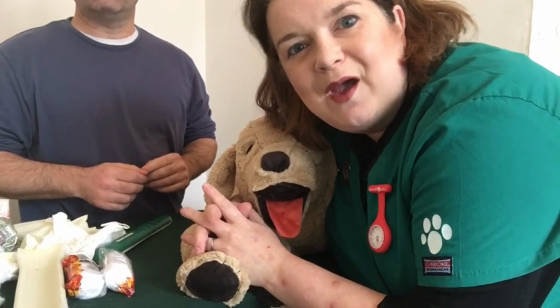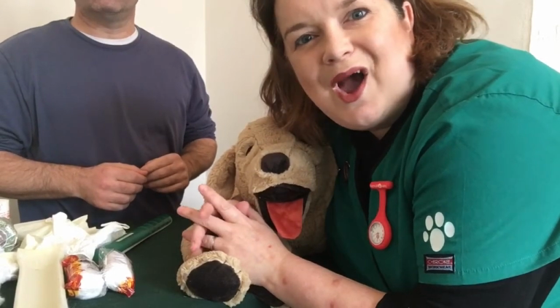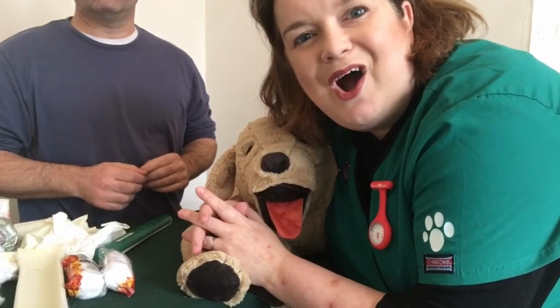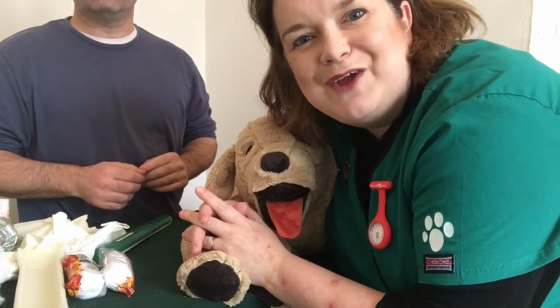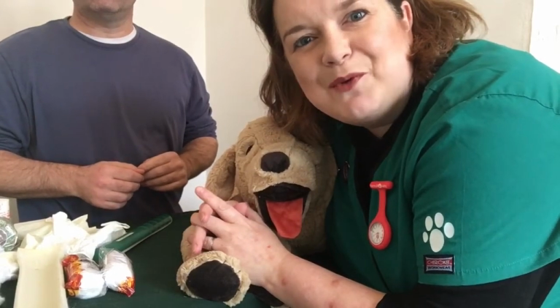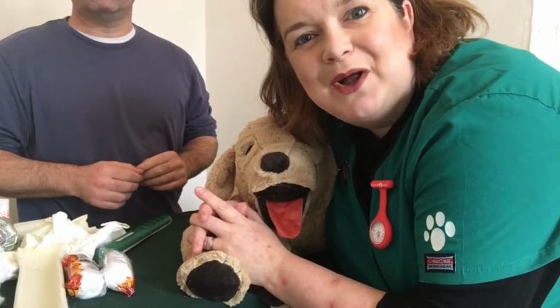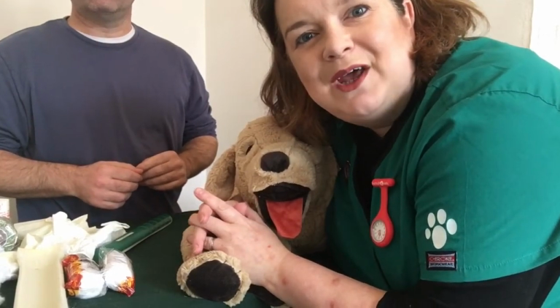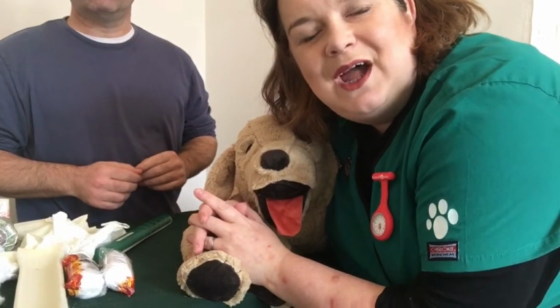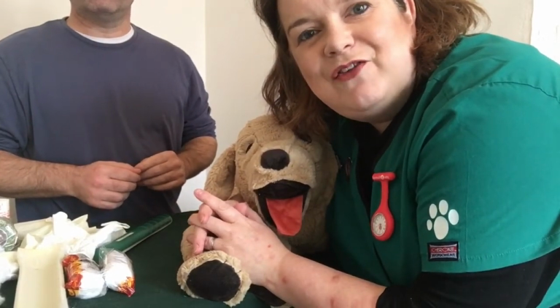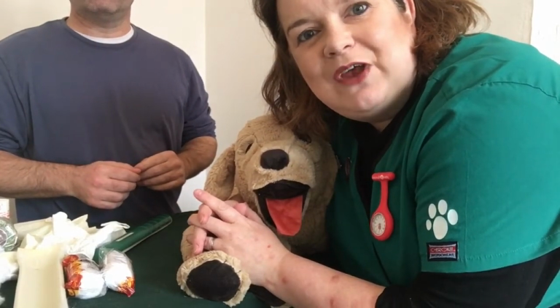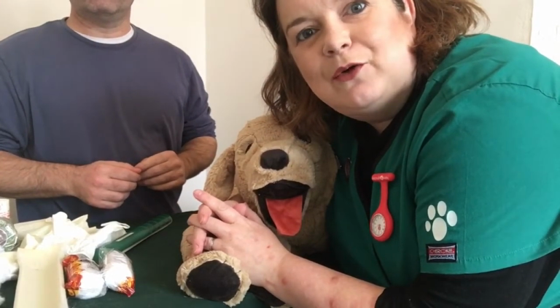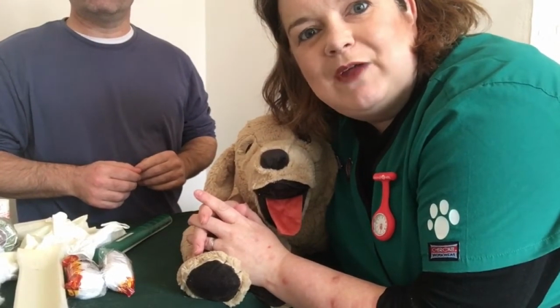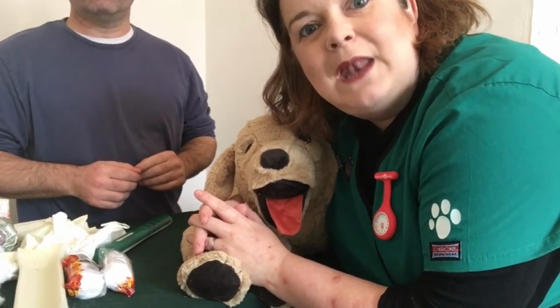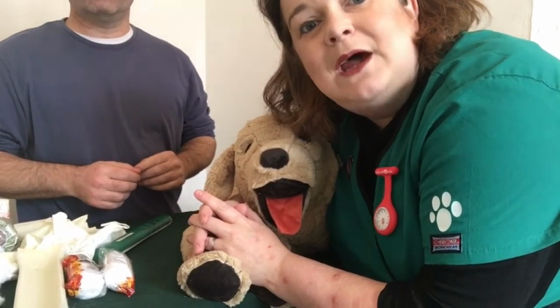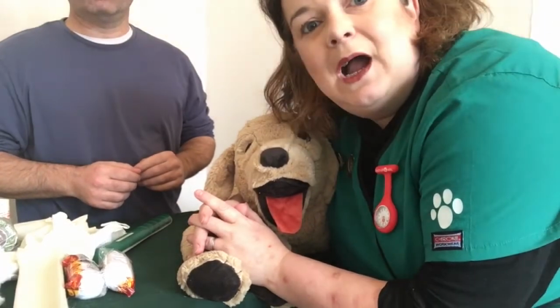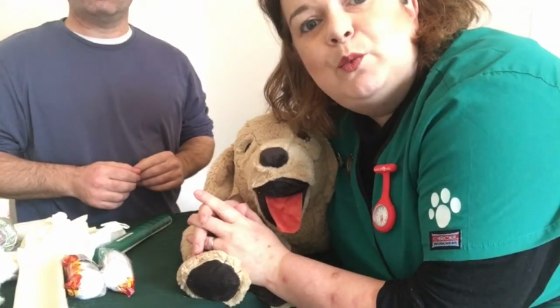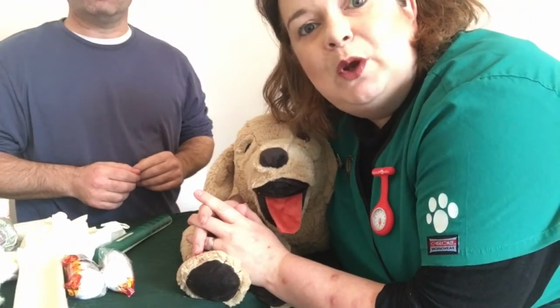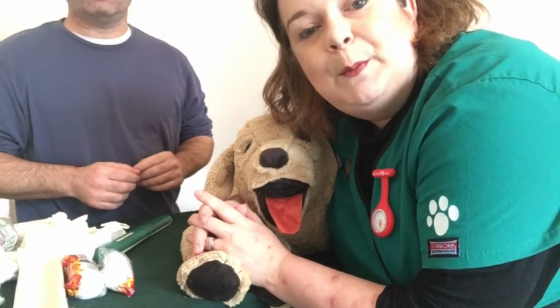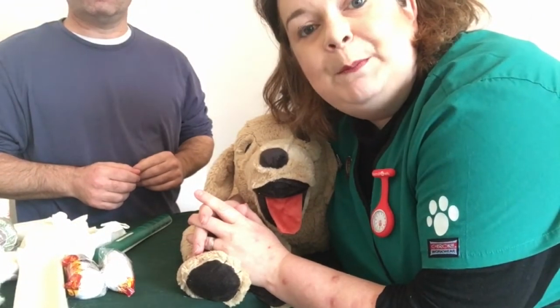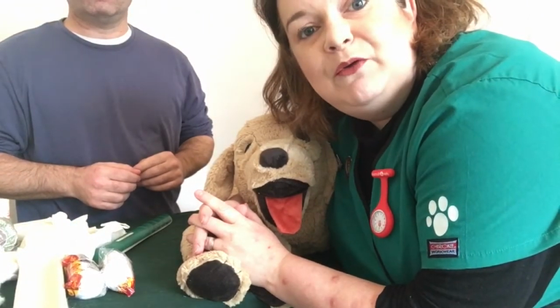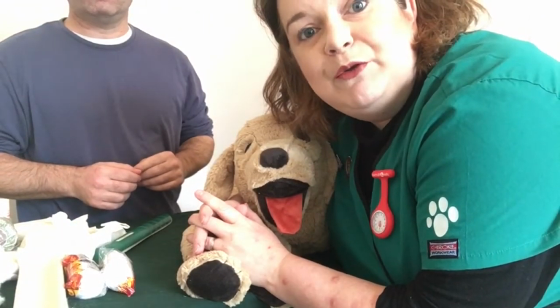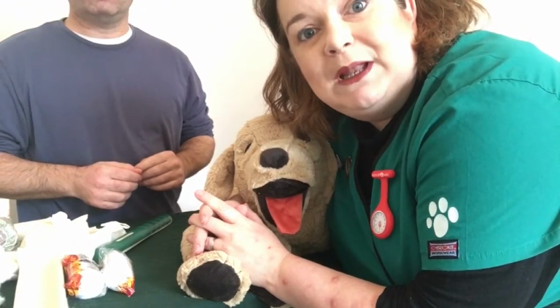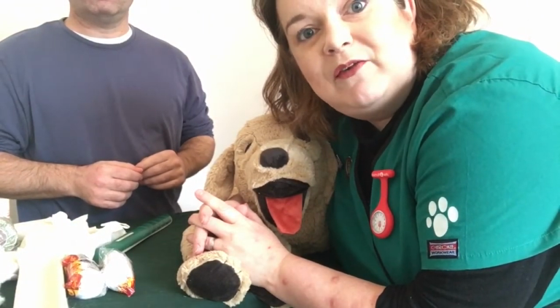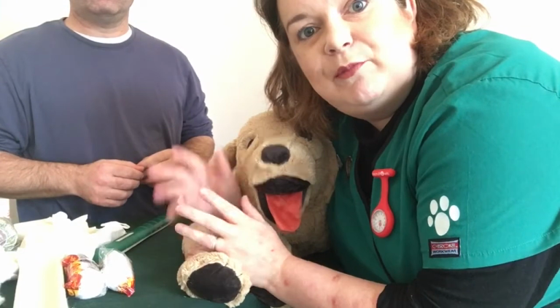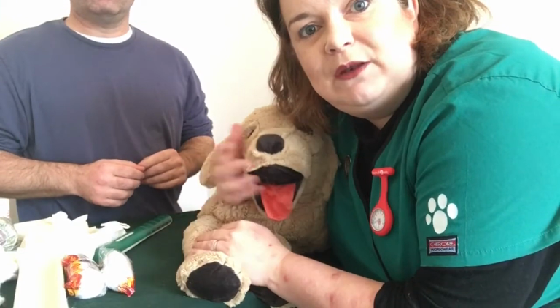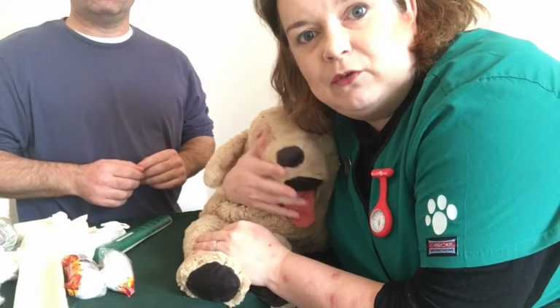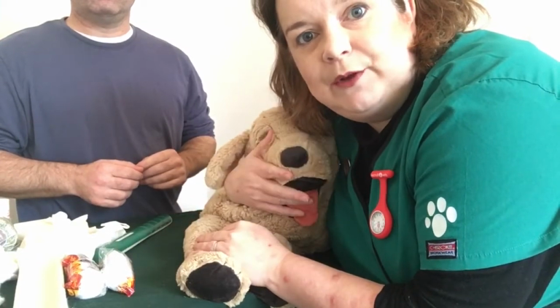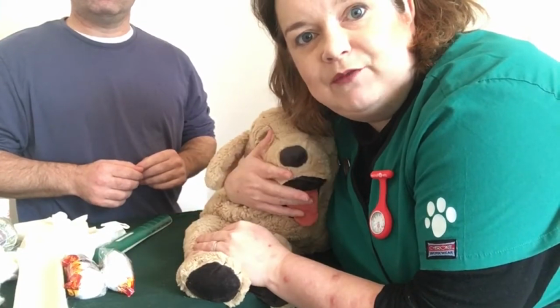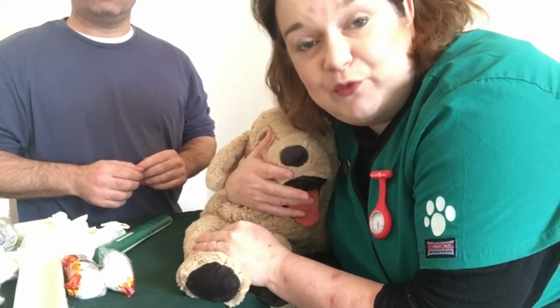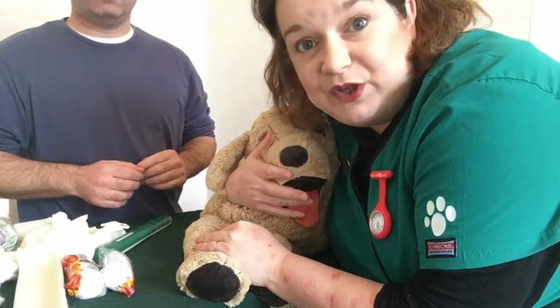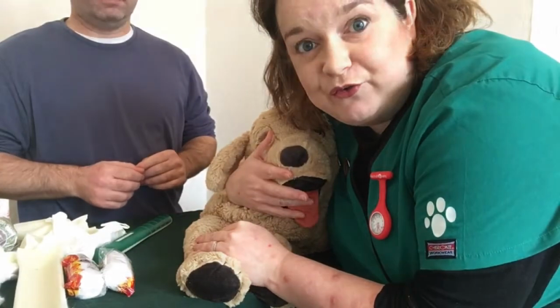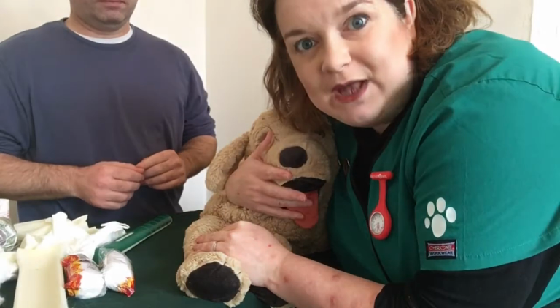Hi everyone, it's Jane RVN and we're about to place a splint on a lovely Swedish friend.